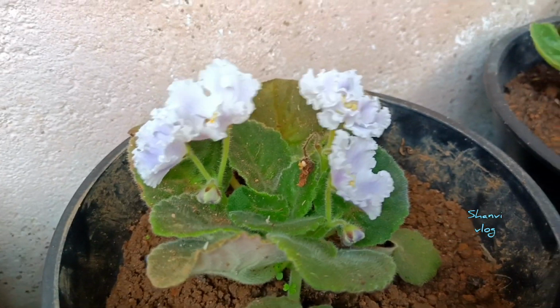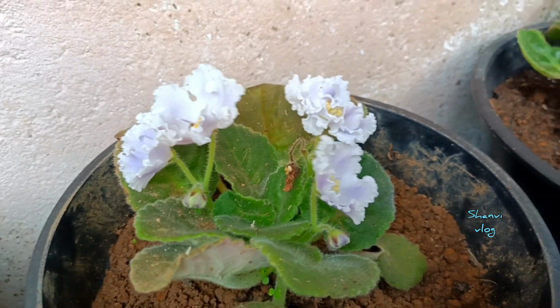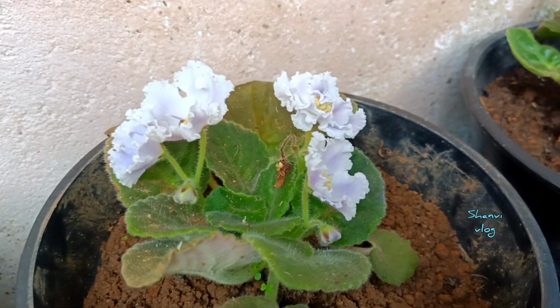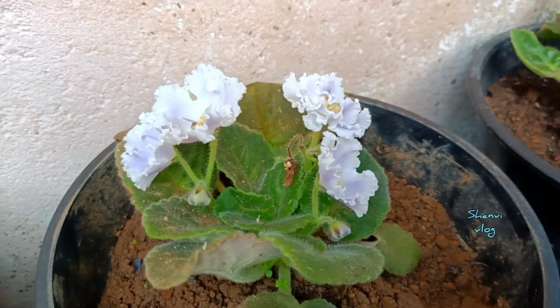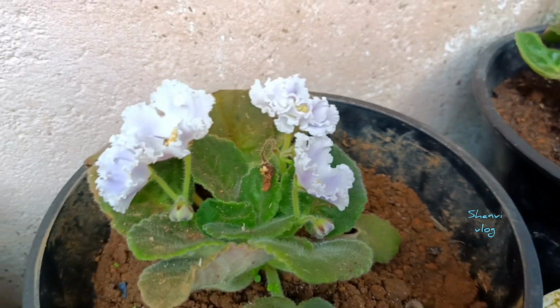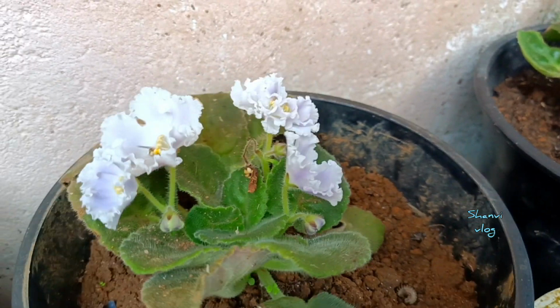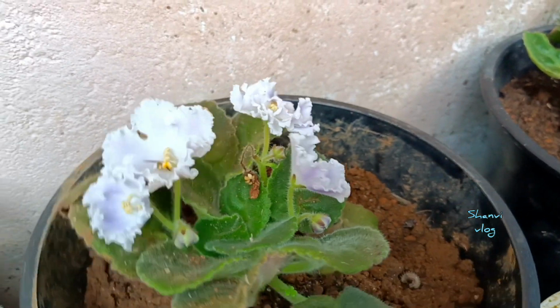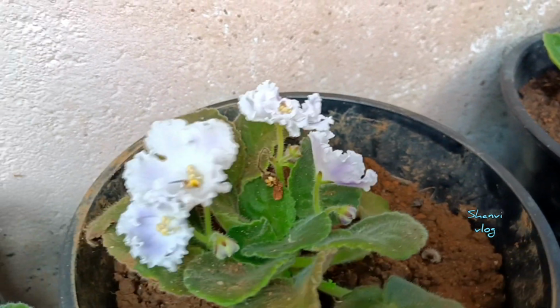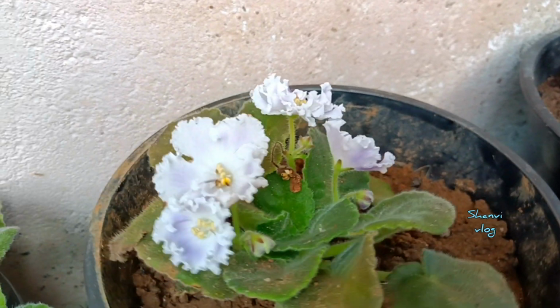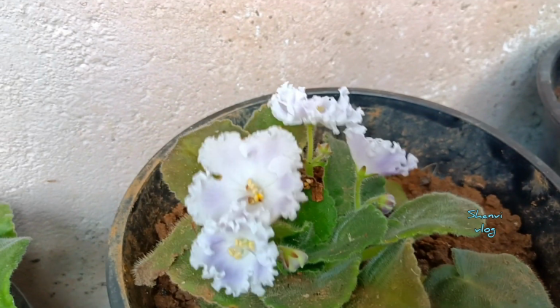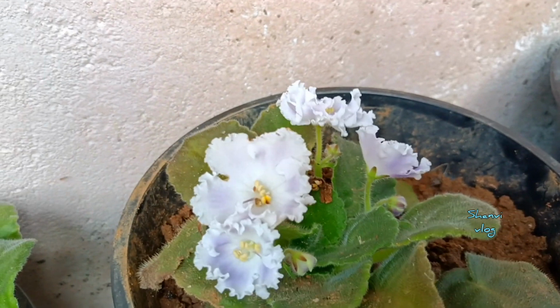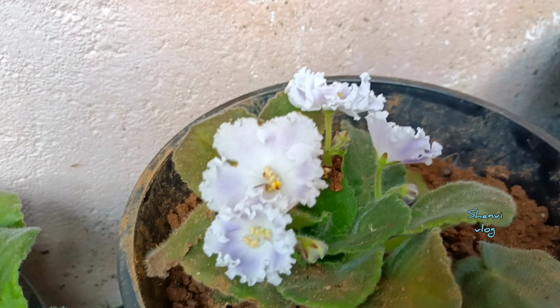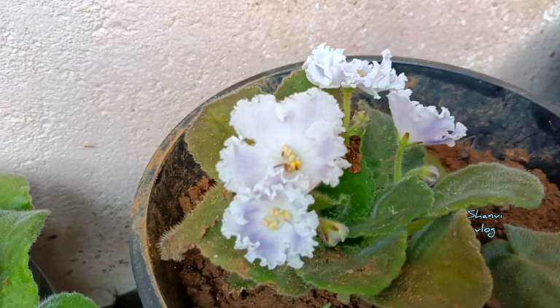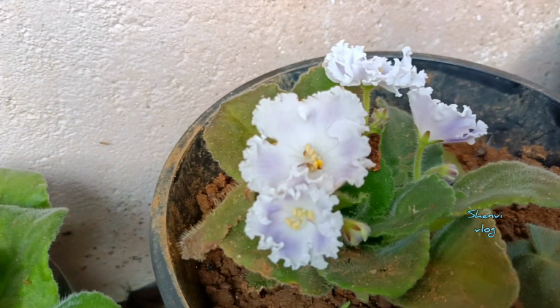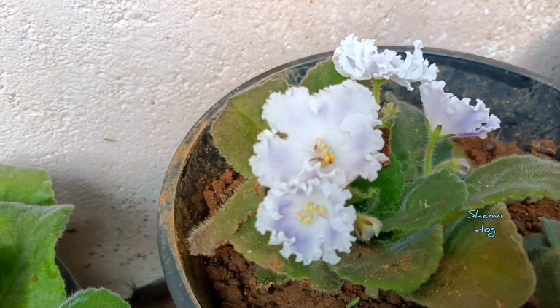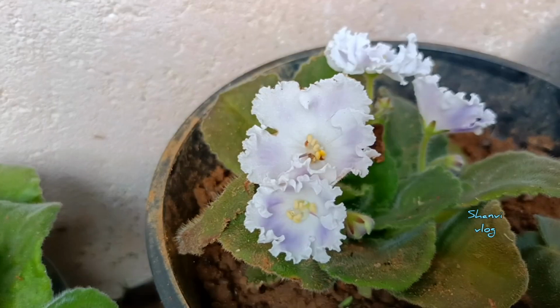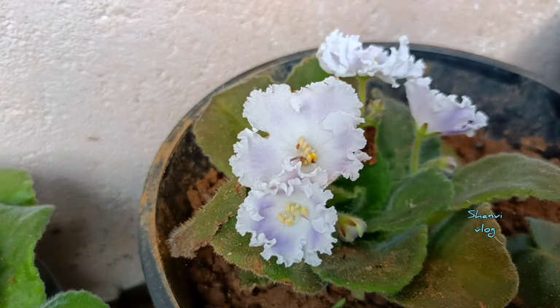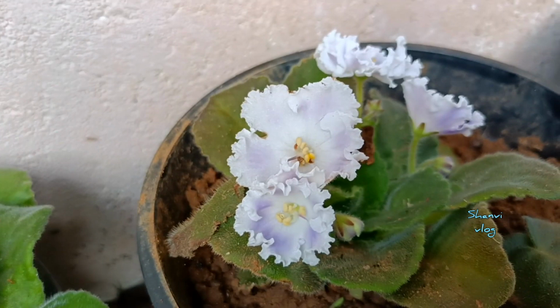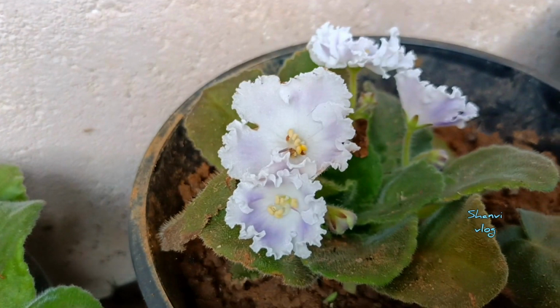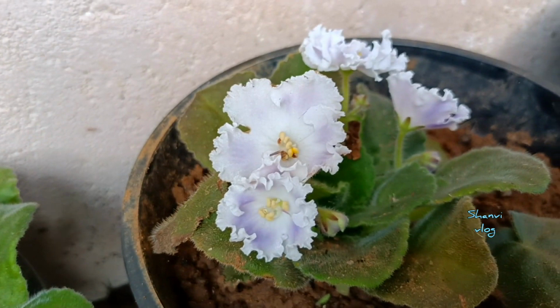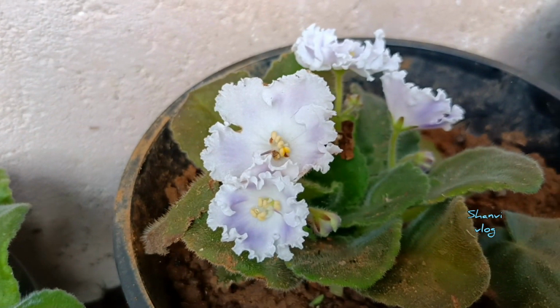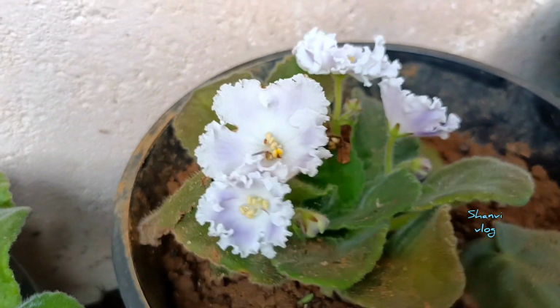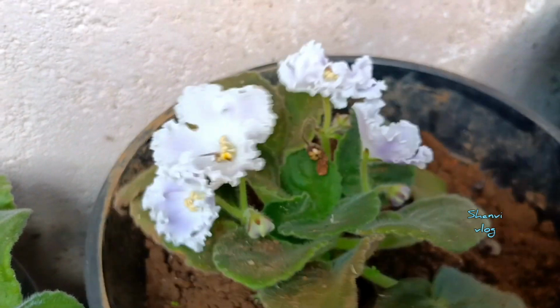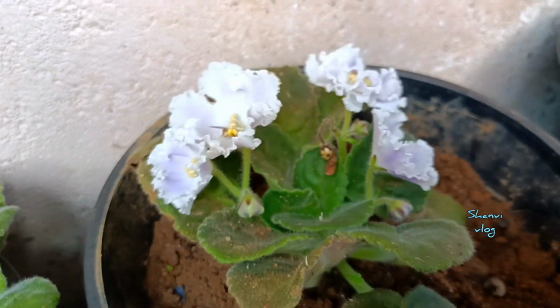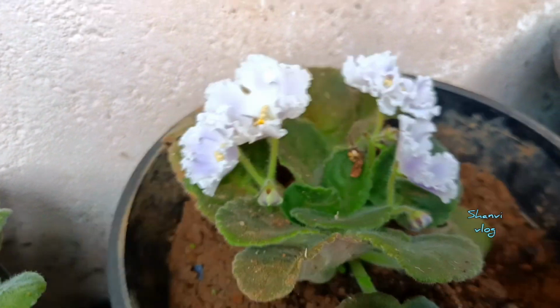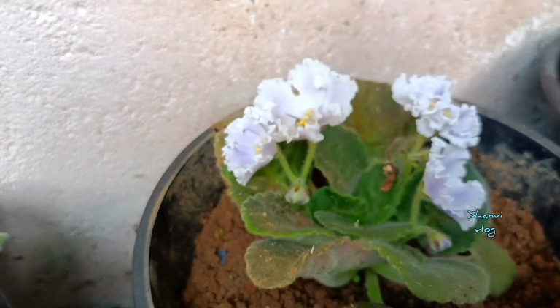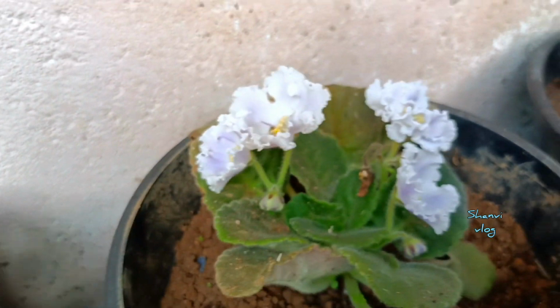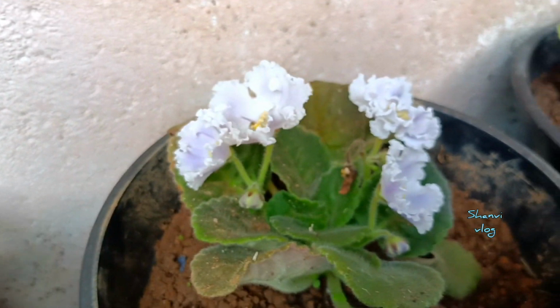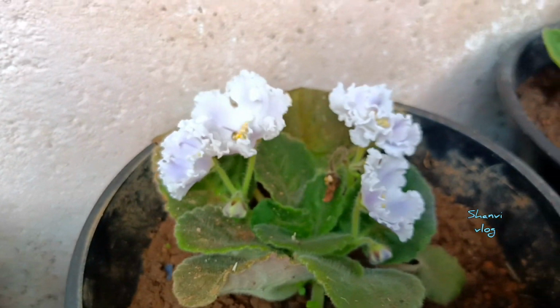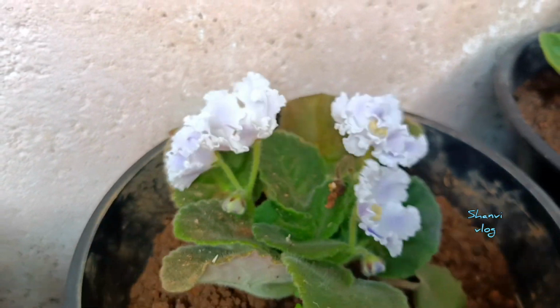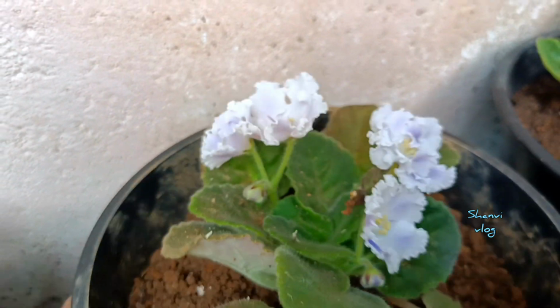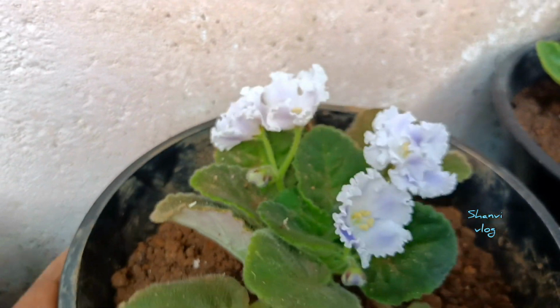There are two varieties of African Violet — single petals and double petals.